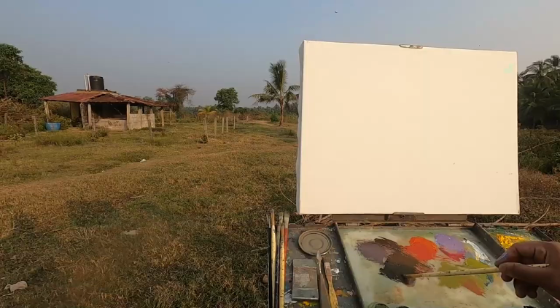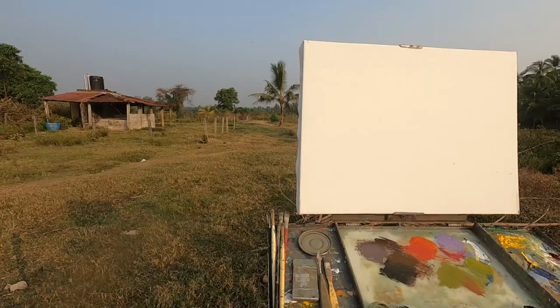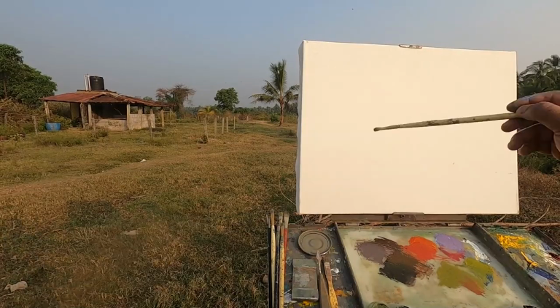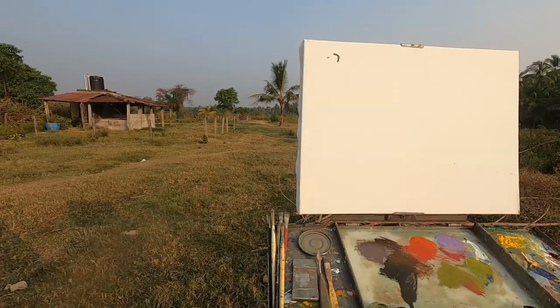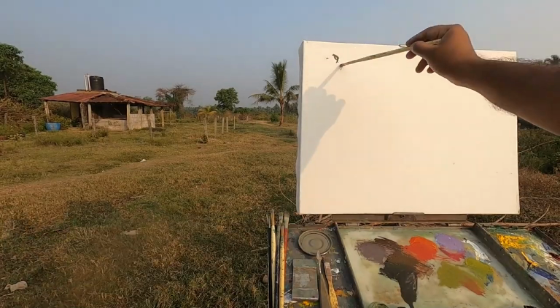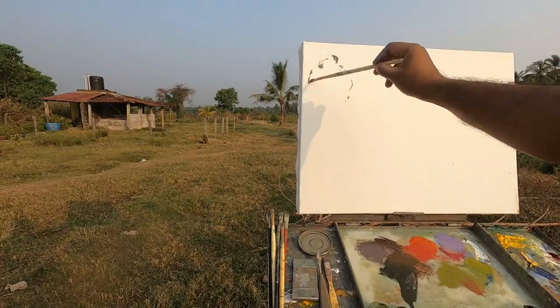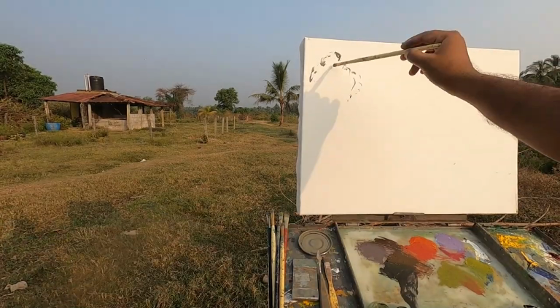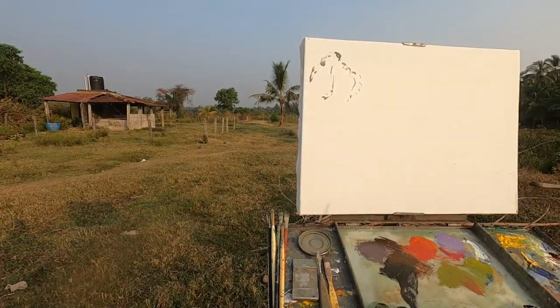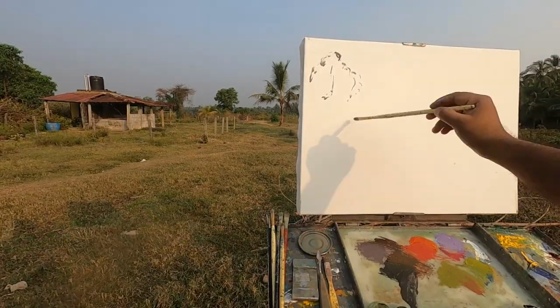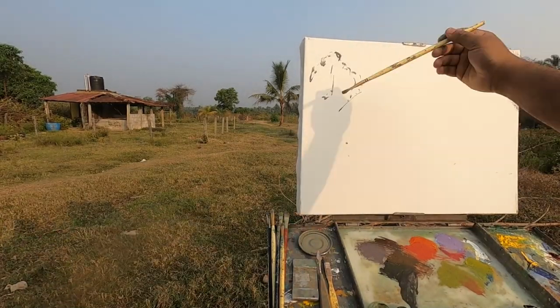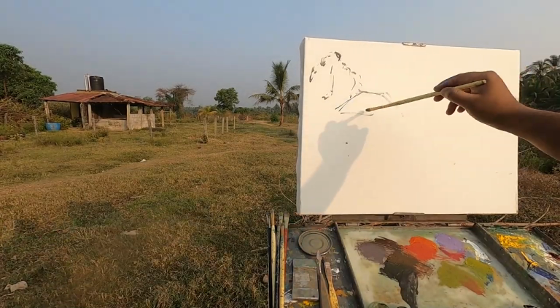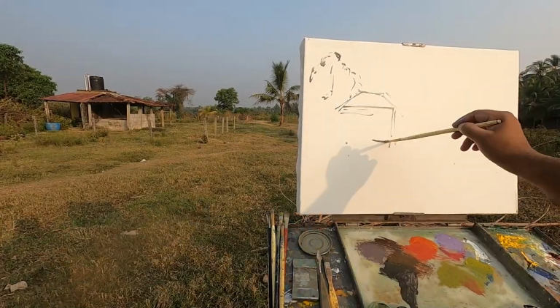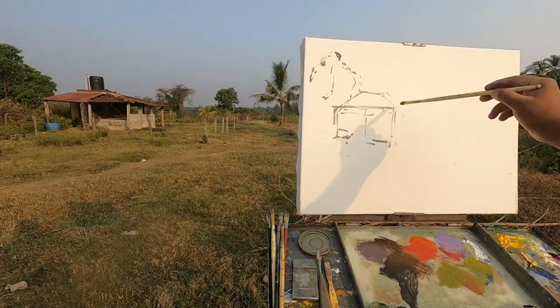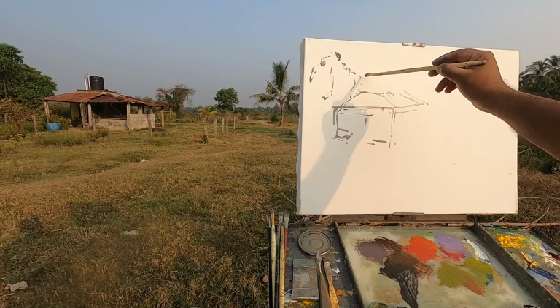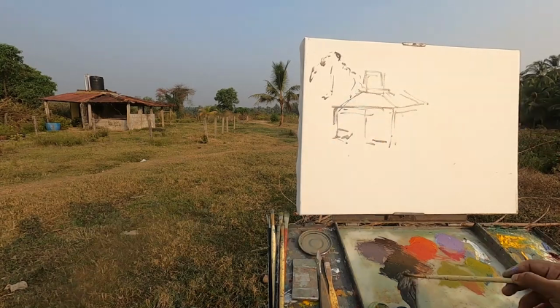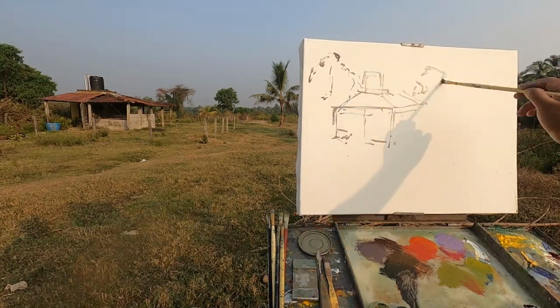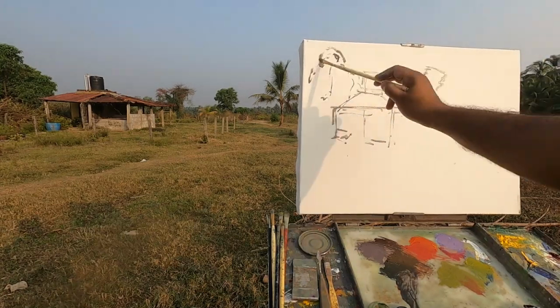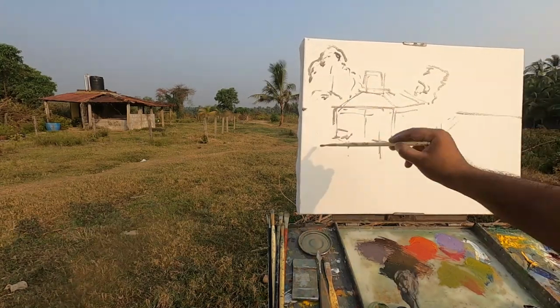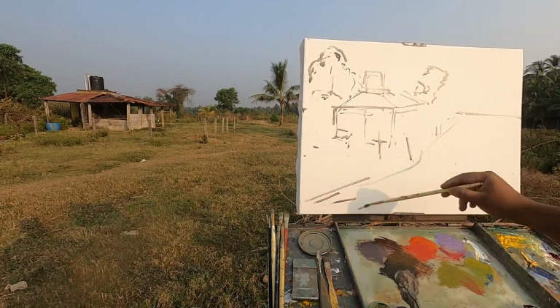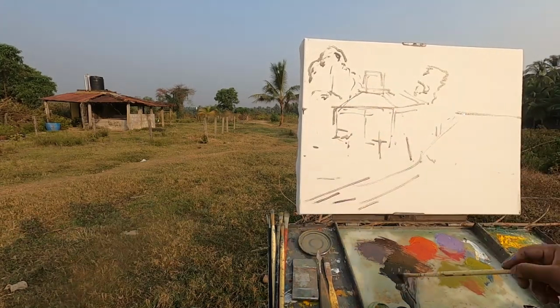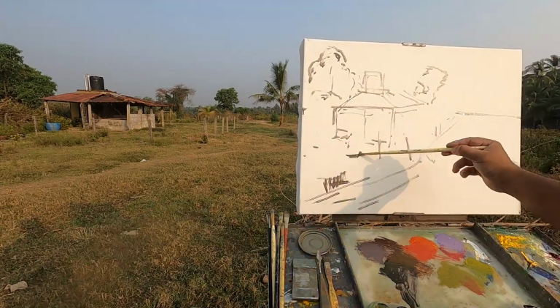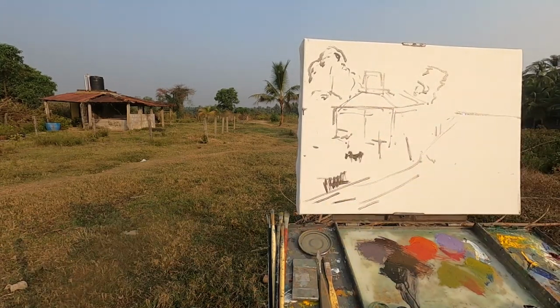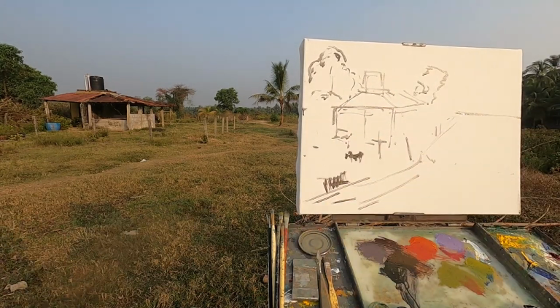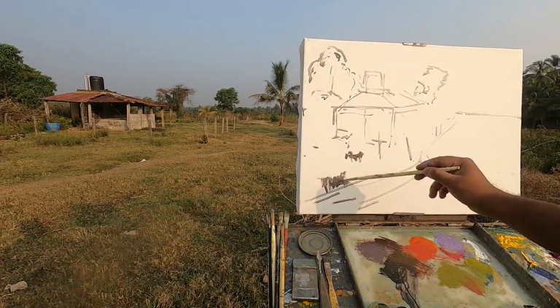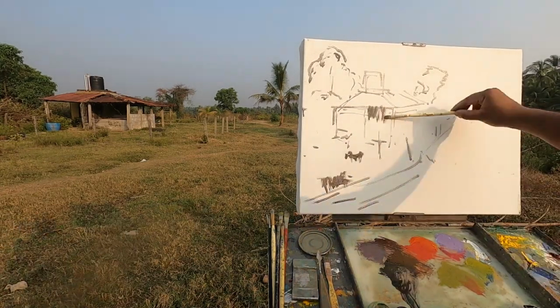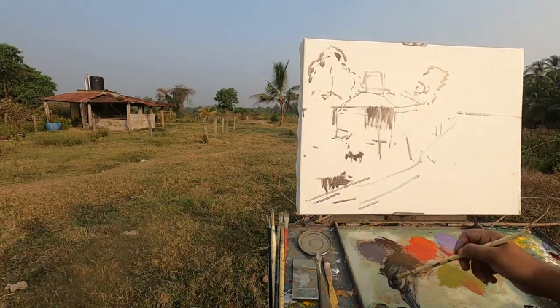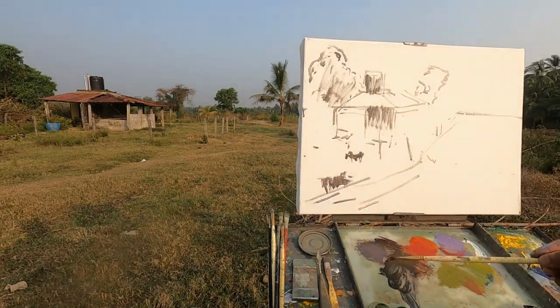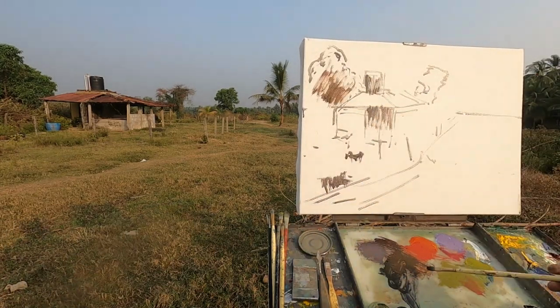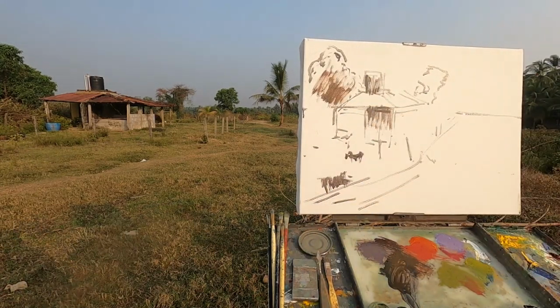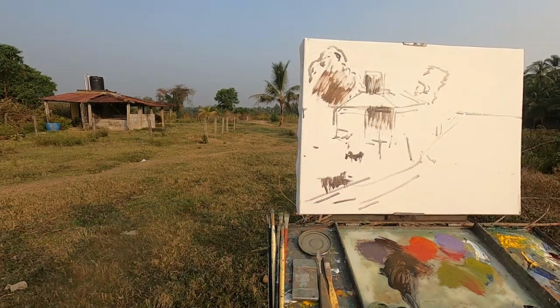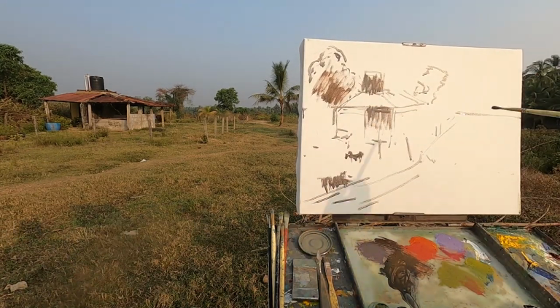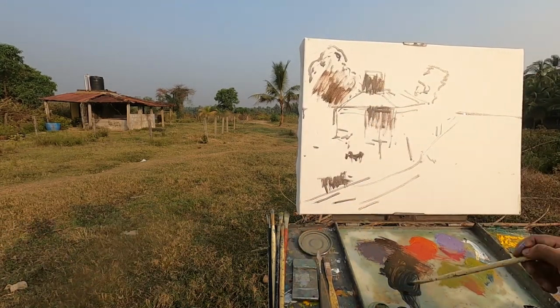Welcome to the new episode of Art4ArtSec. The pick for this session is a grey field, and we will discuss the importance of grey color in paintings.